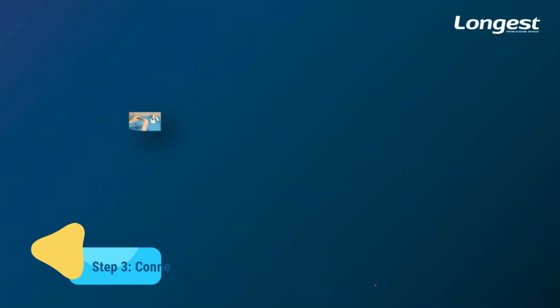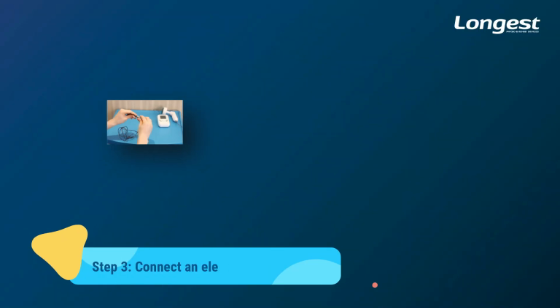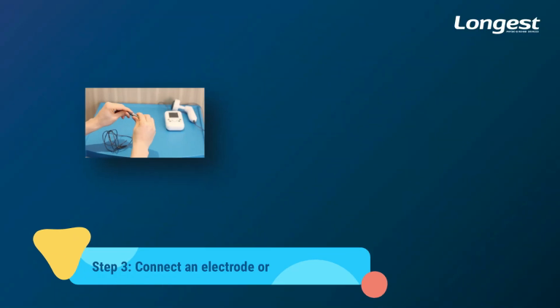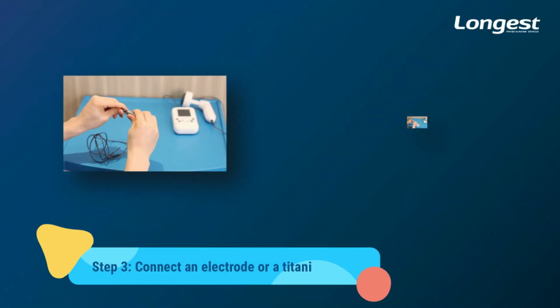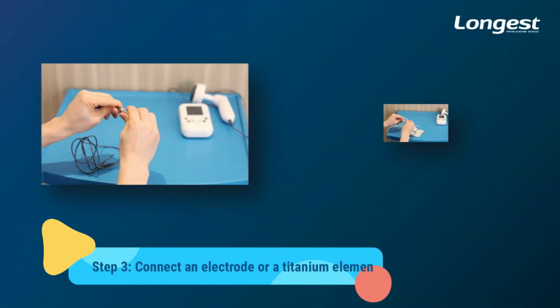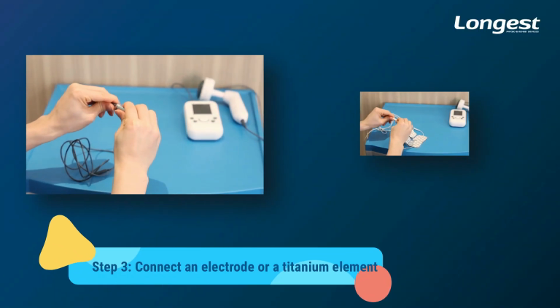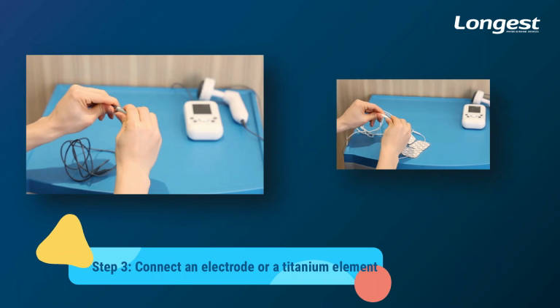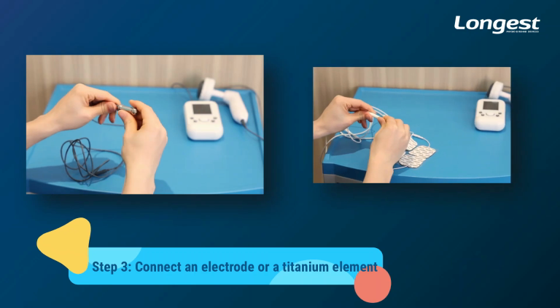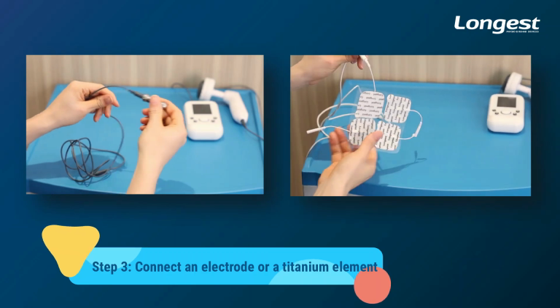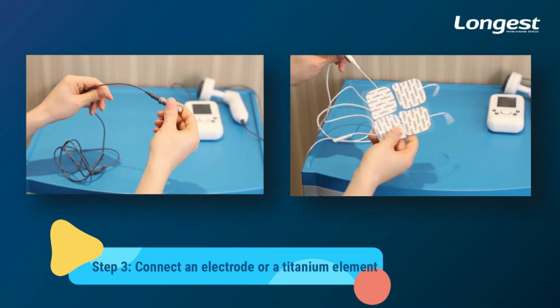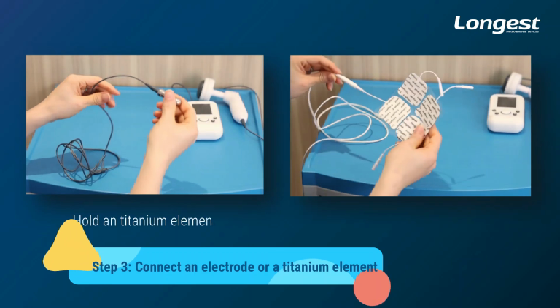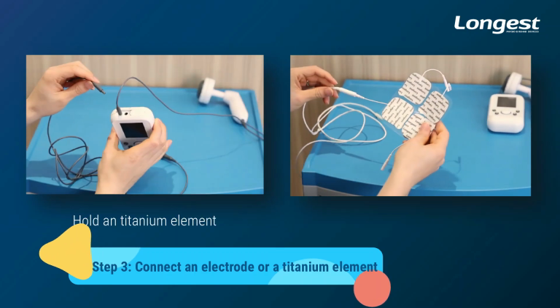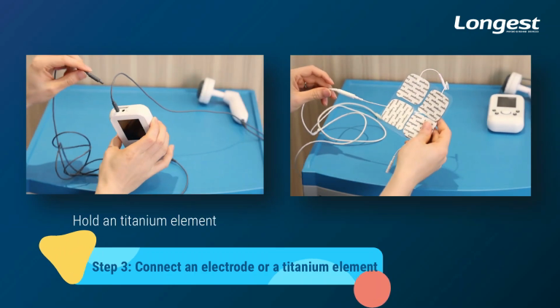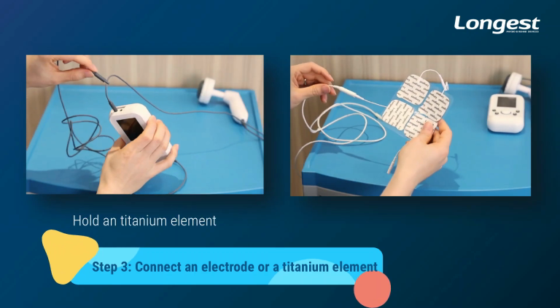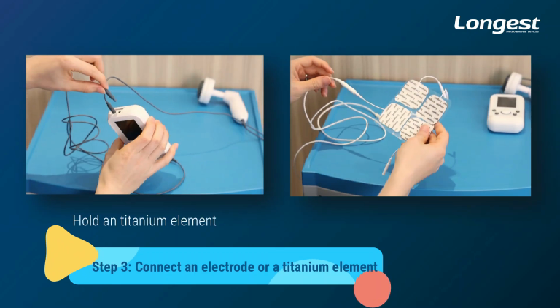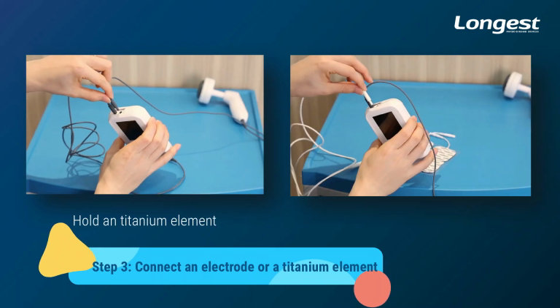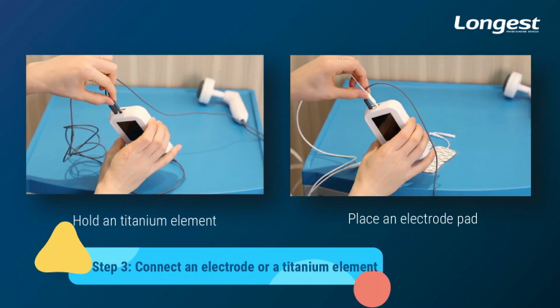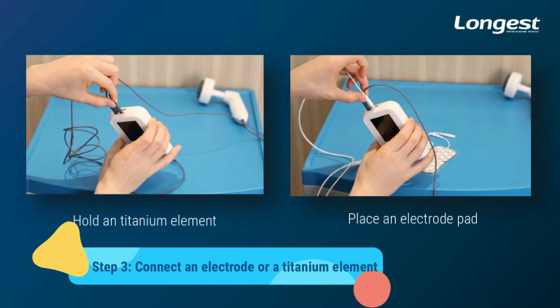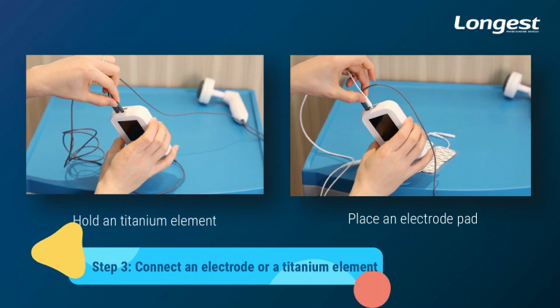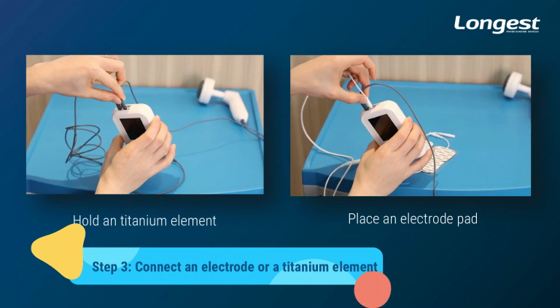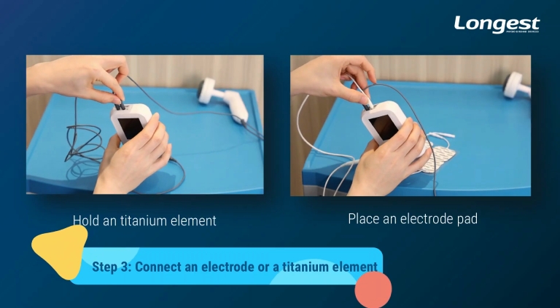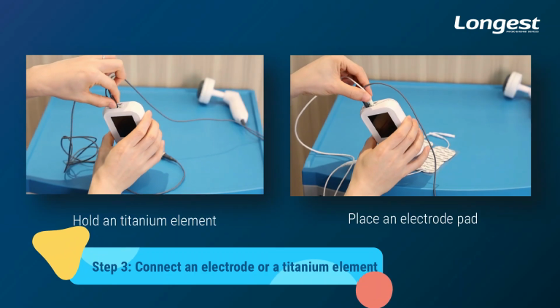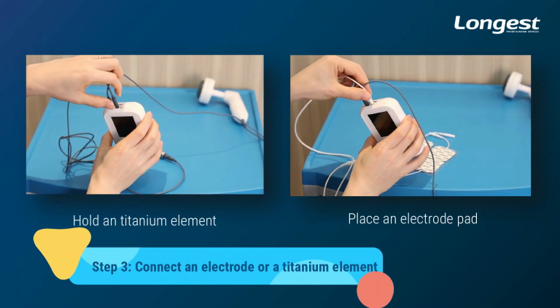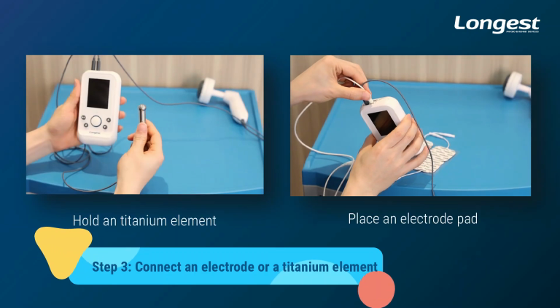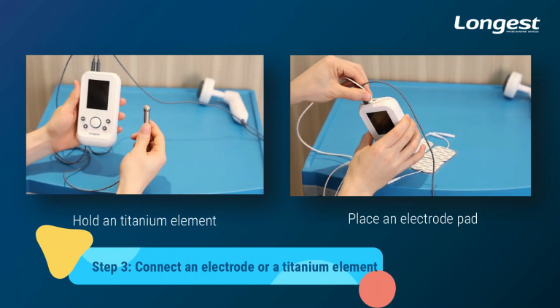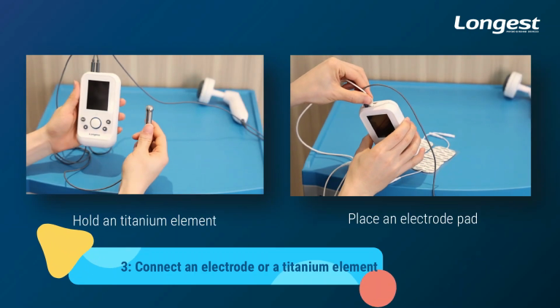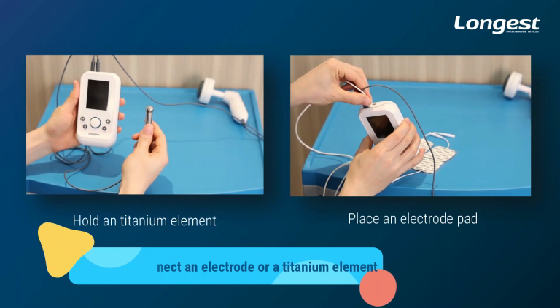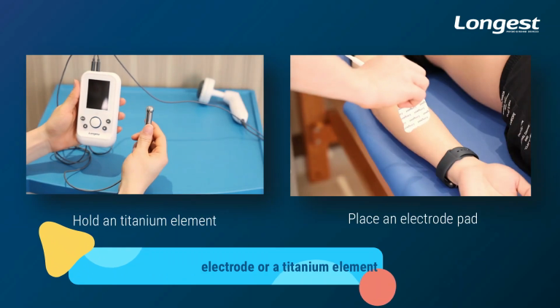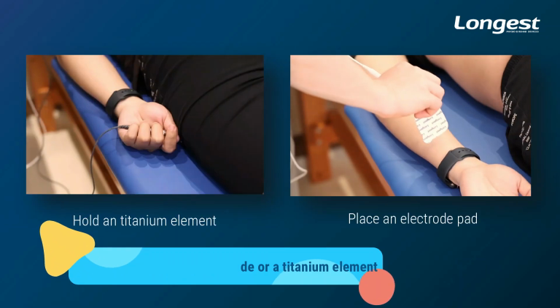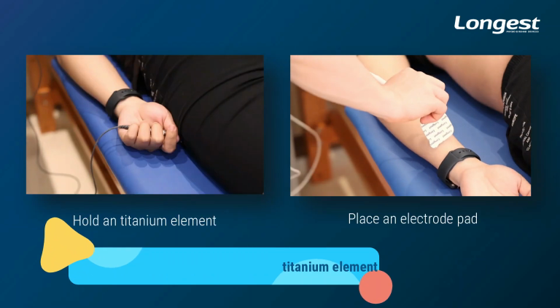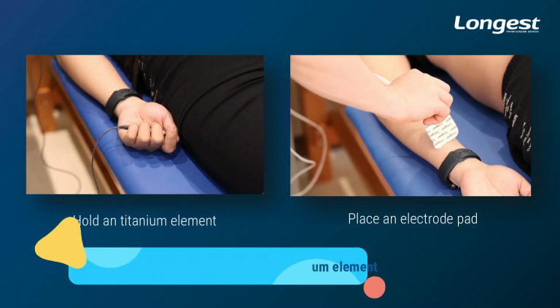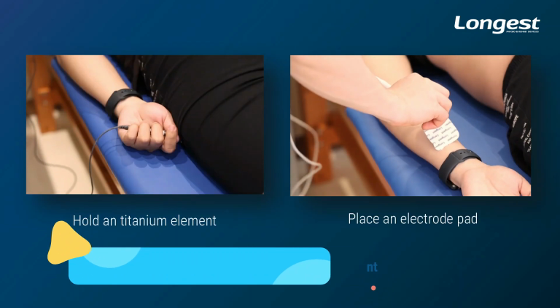For the patient, either hold the titanium element in hand or place one electrode throughout the treatment.